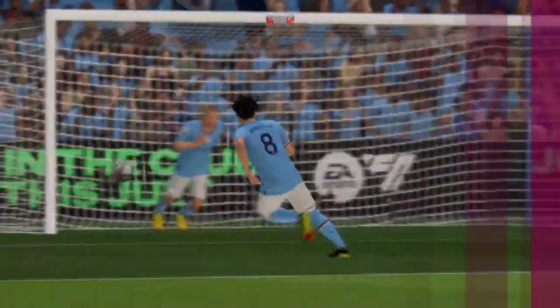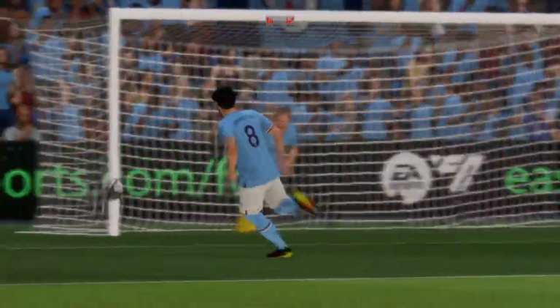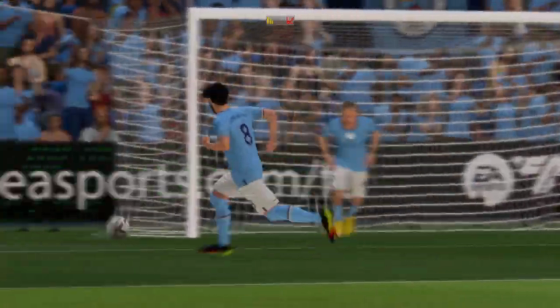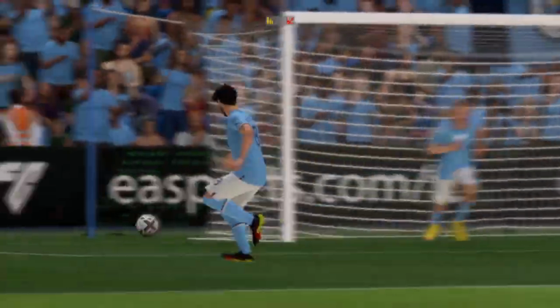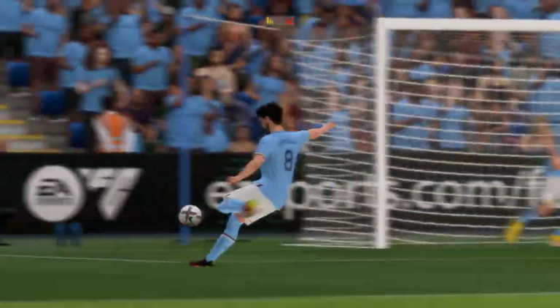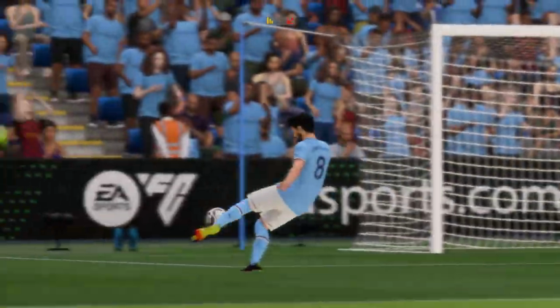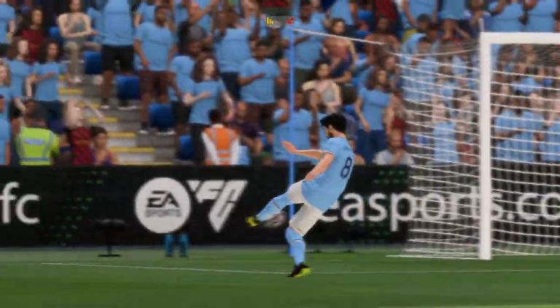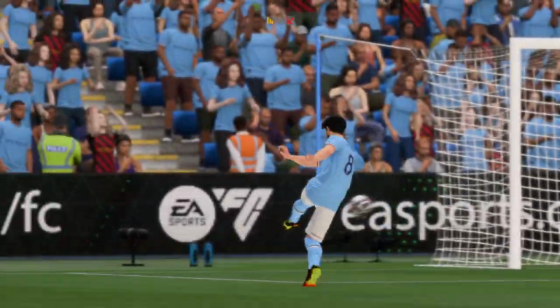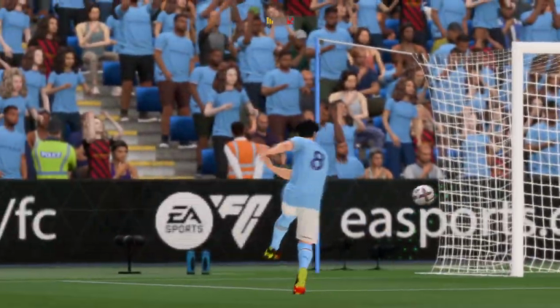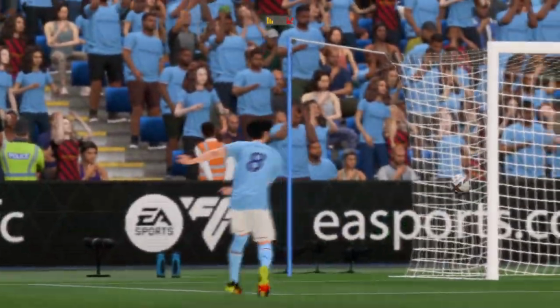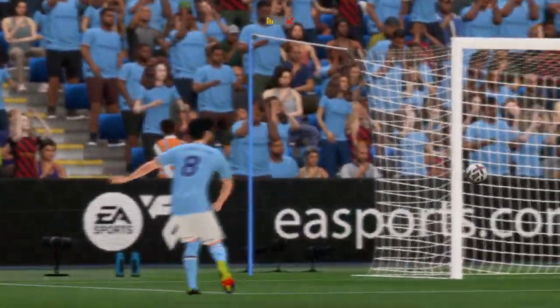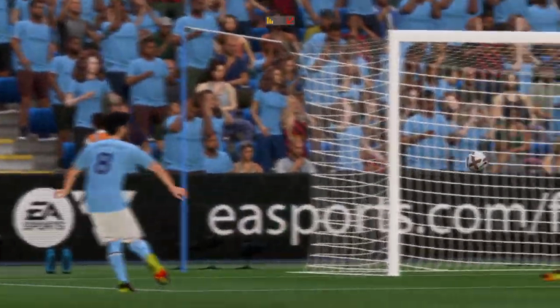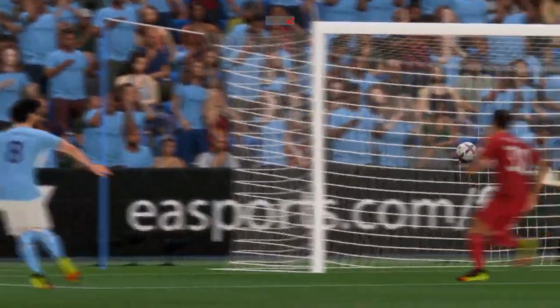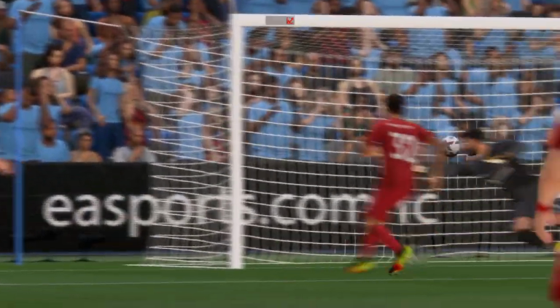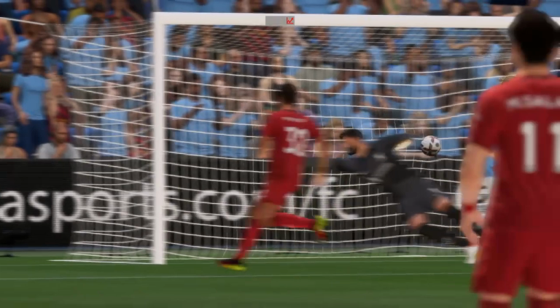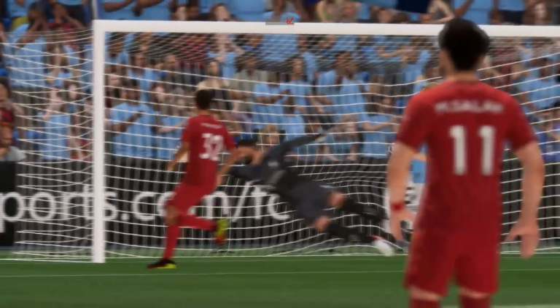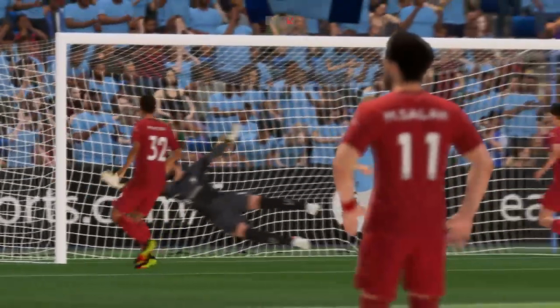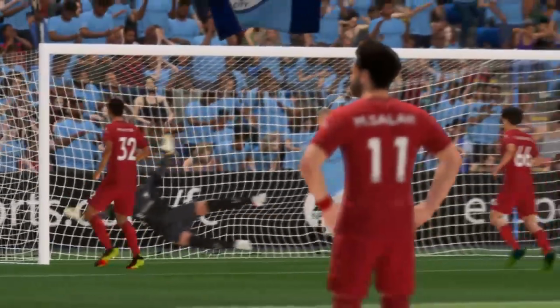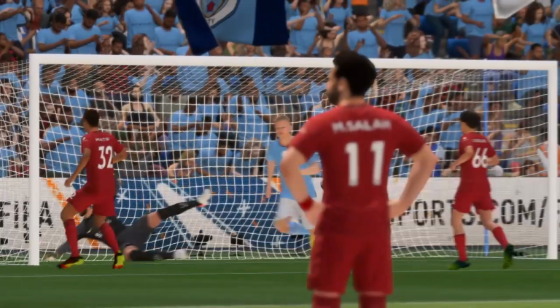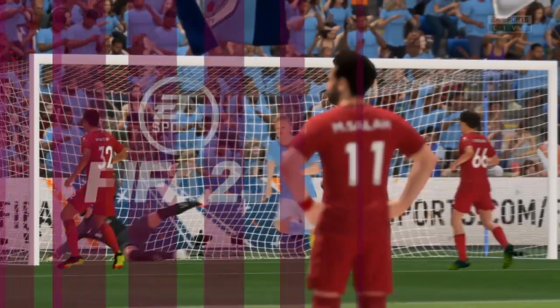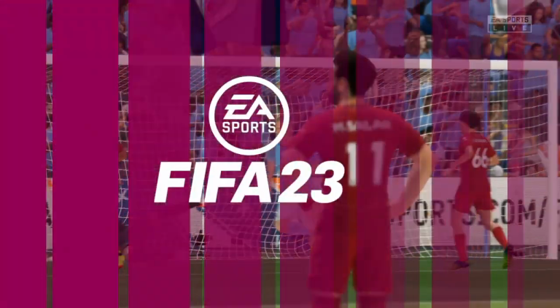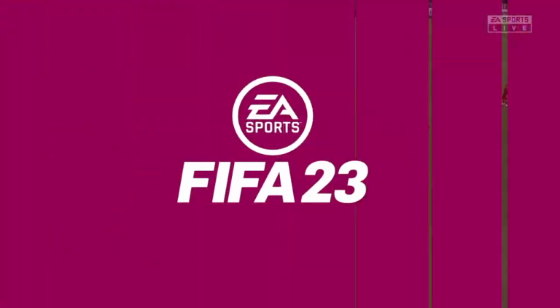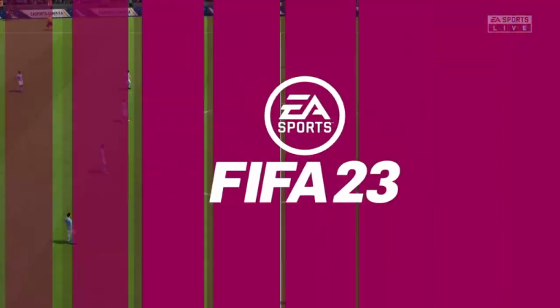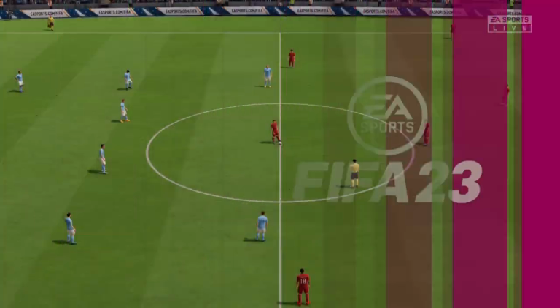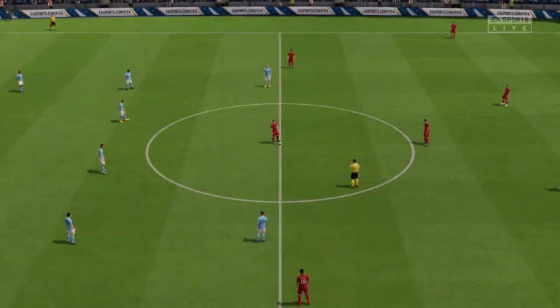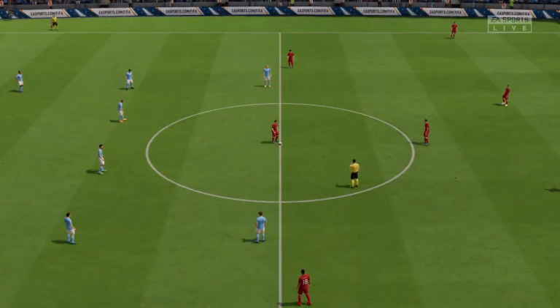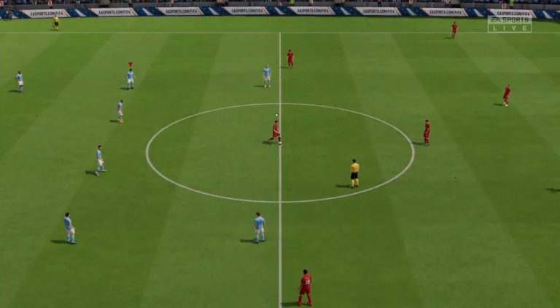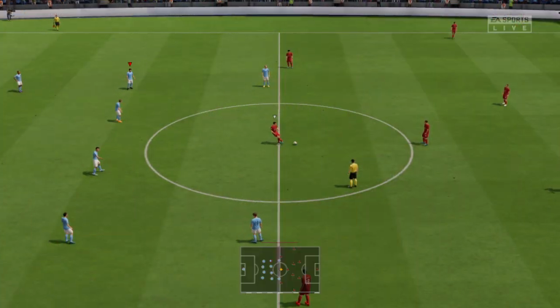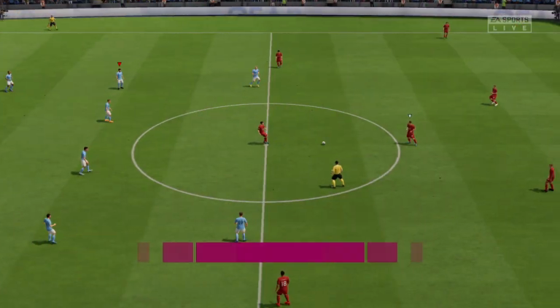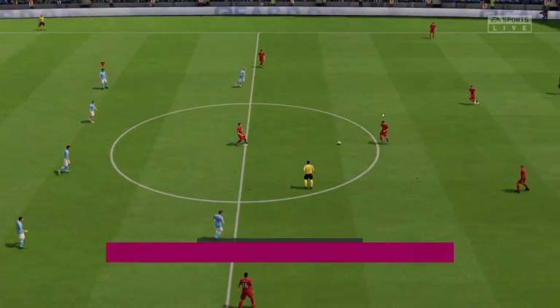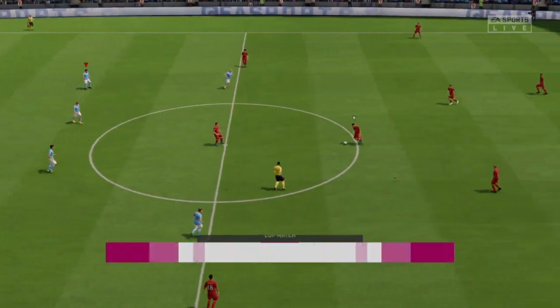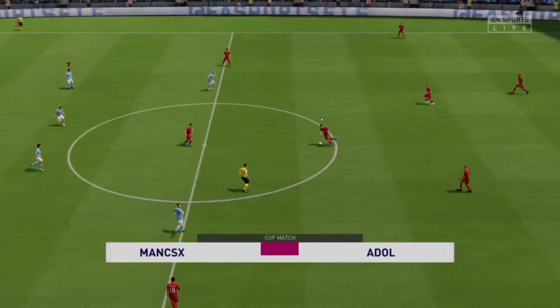Well, as you can see, the first save is a good one. They can't react quickly enough to the second ball. The keeper's a bit unlucky, really.